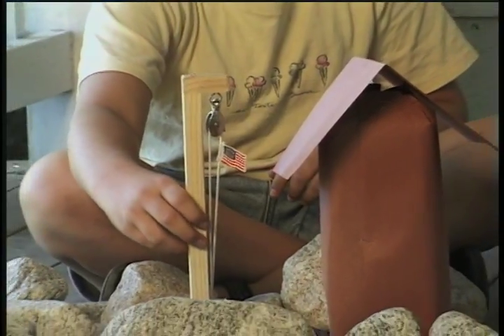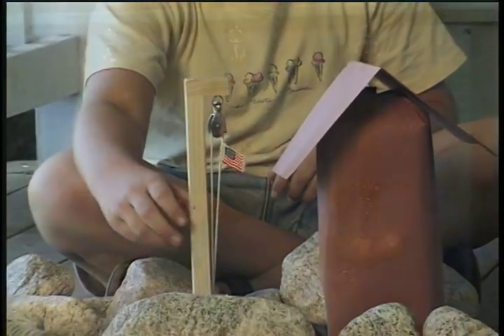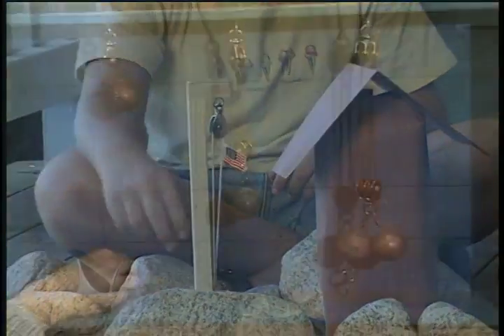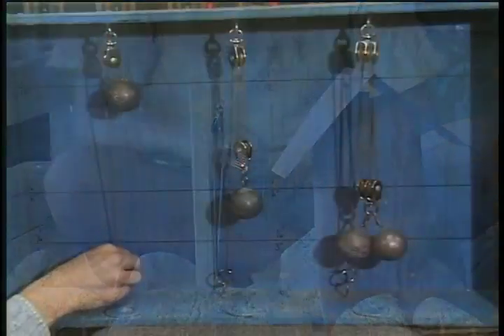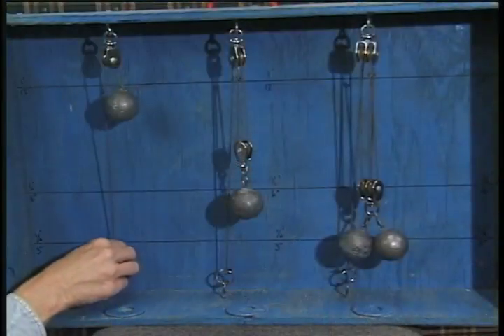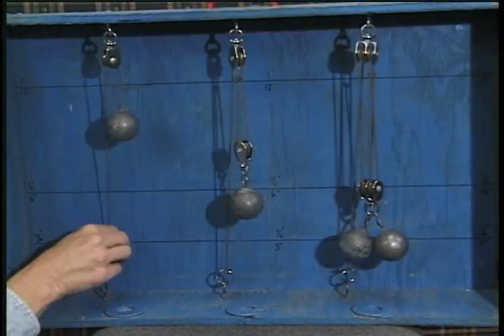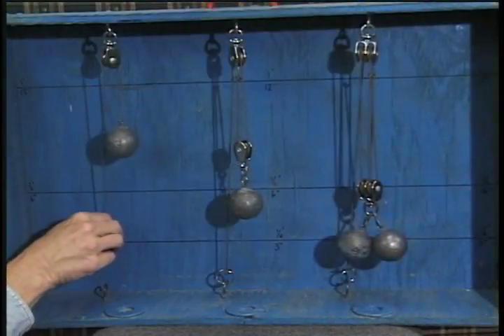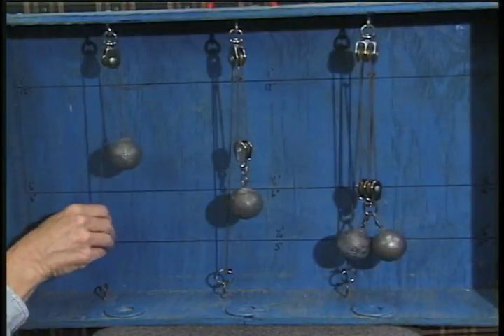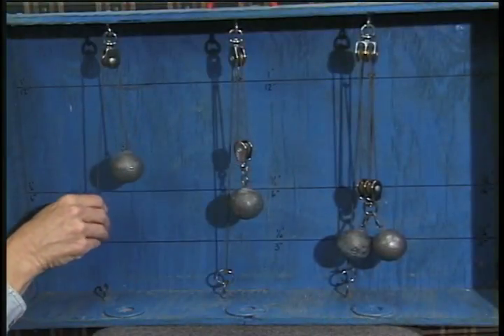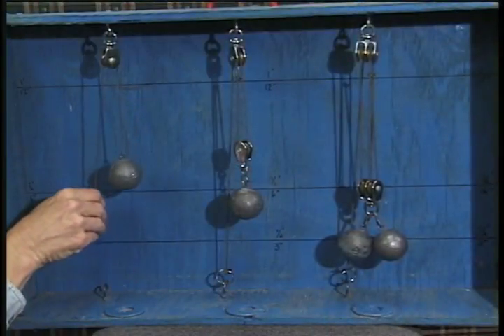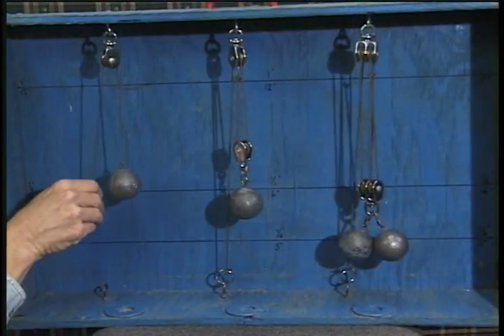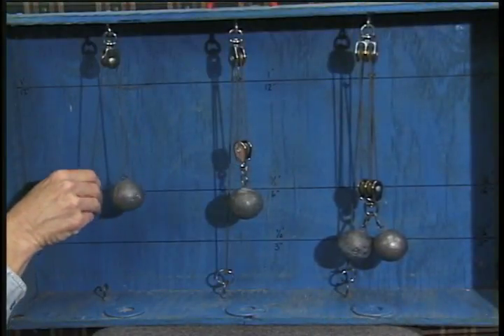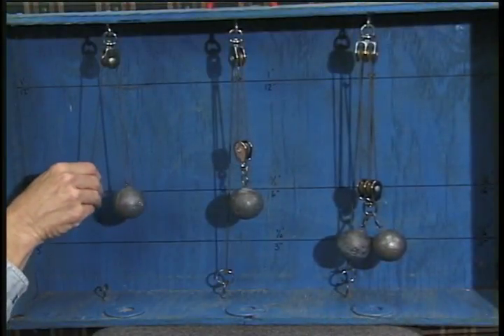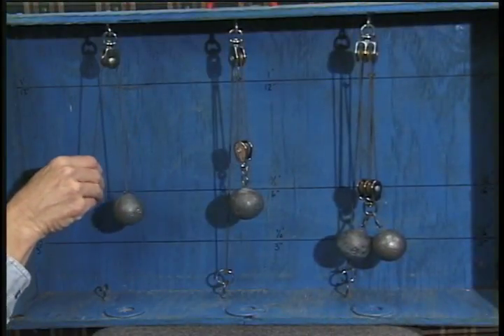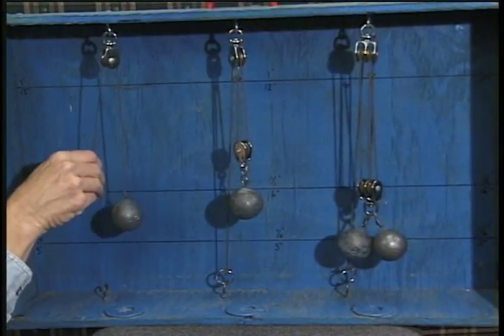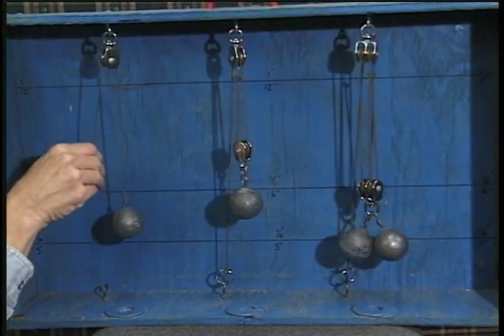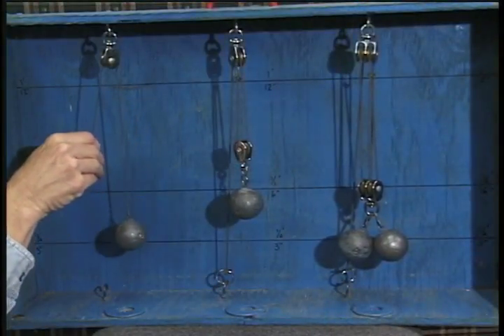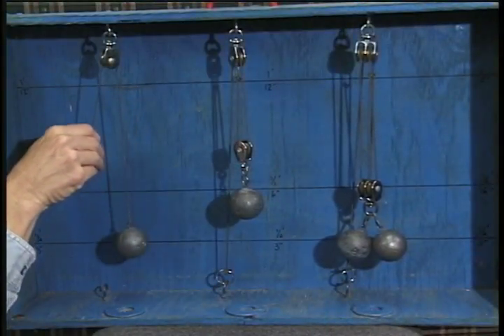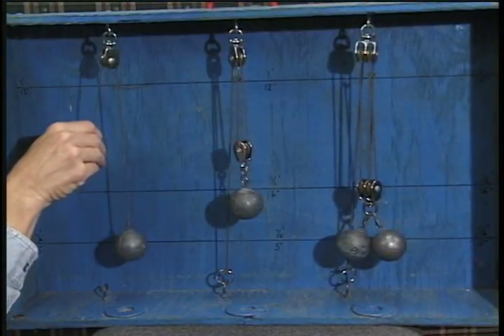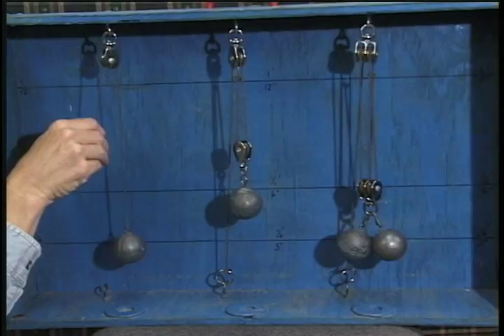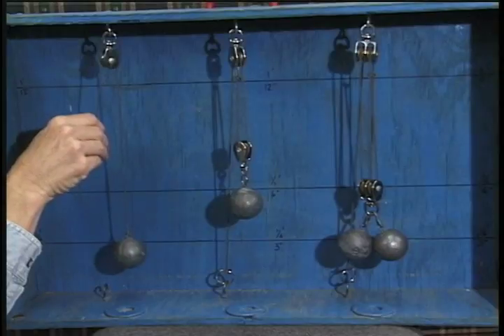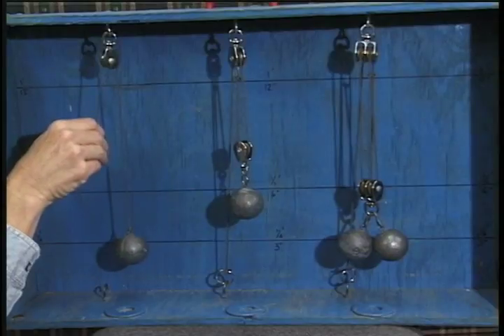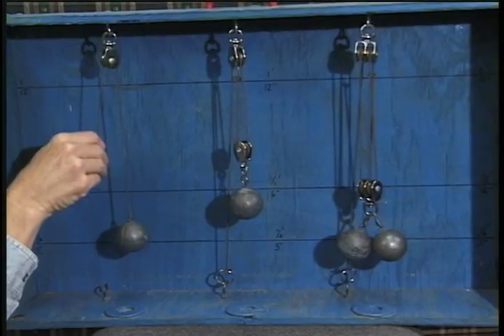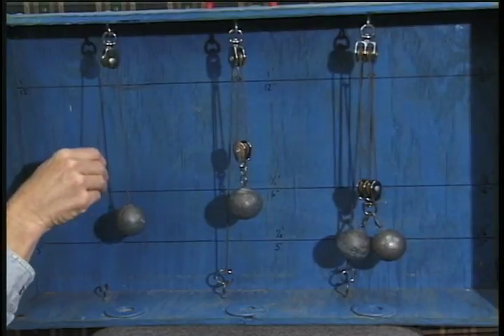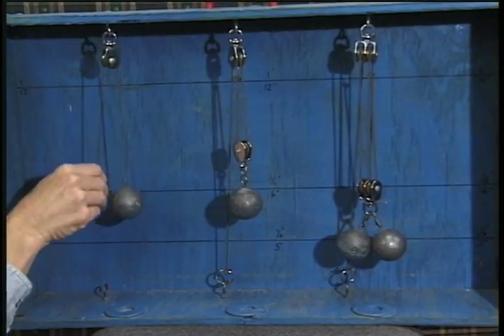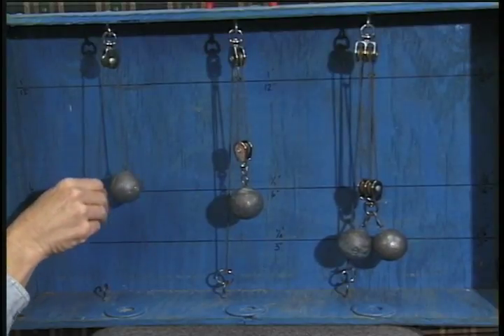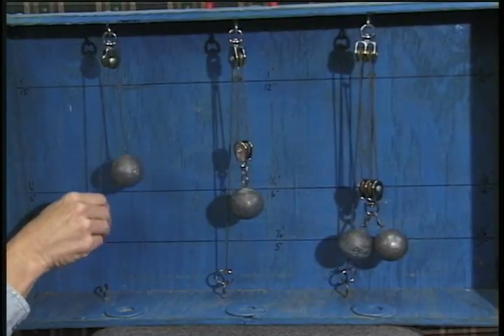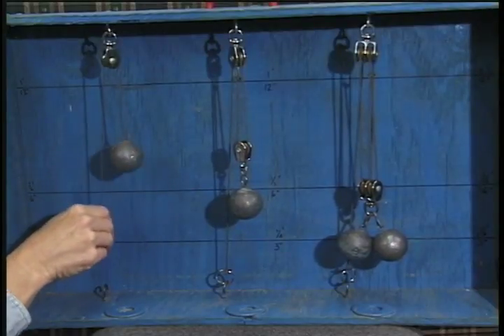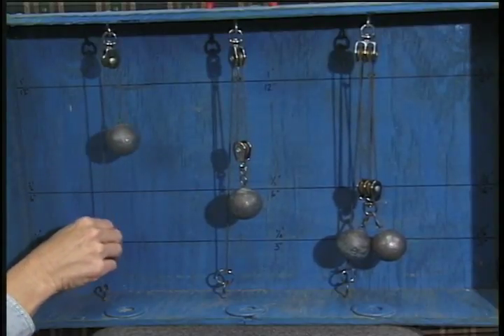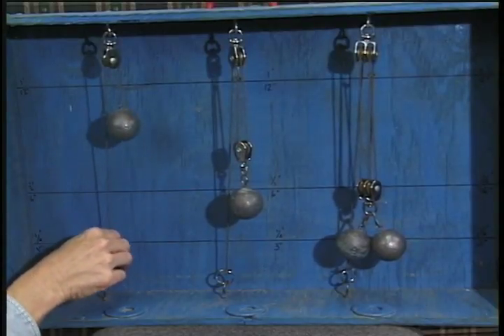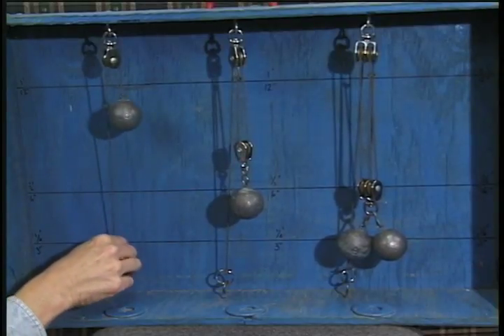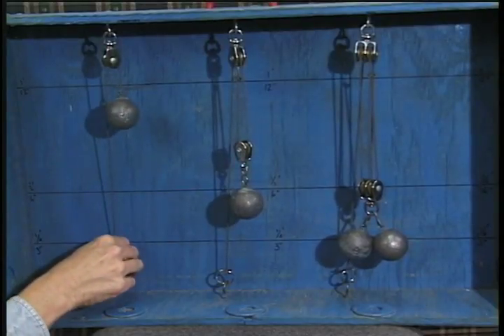In a fixed pulley, like a flagpole, only the direction of movement is changed. It doesn't make you any stronger.